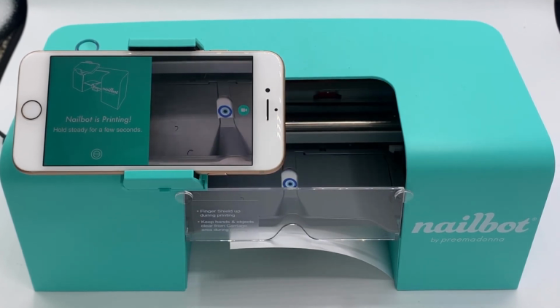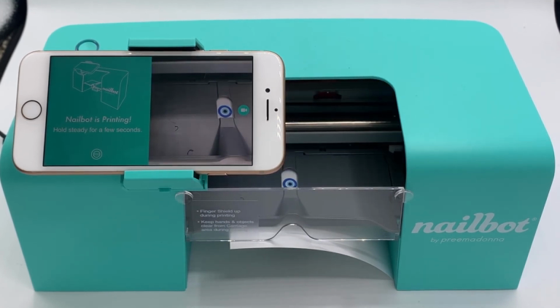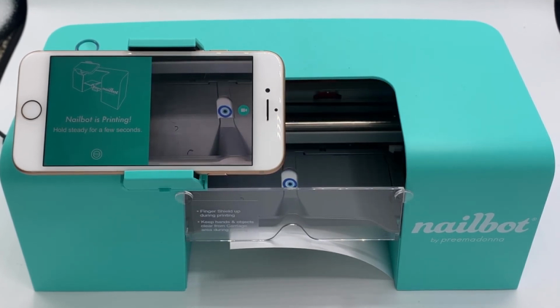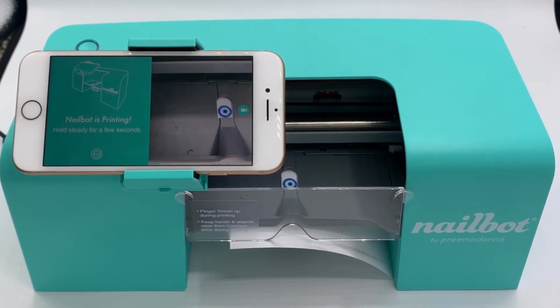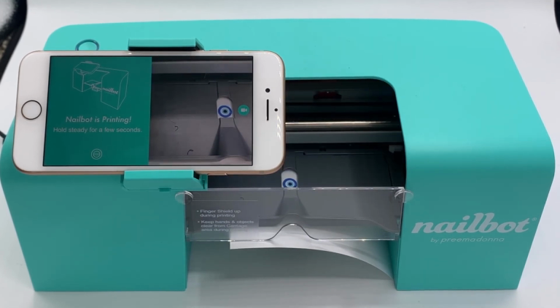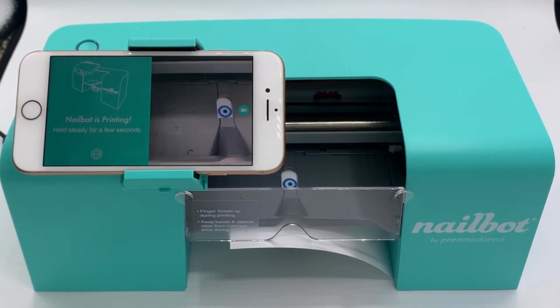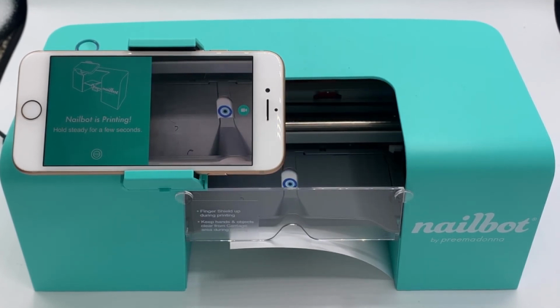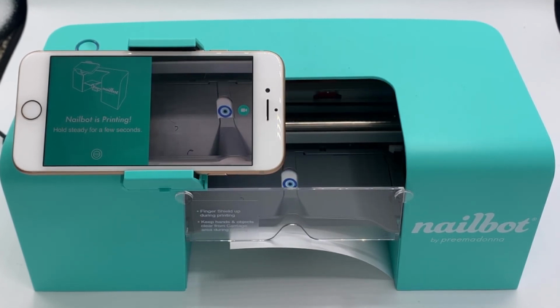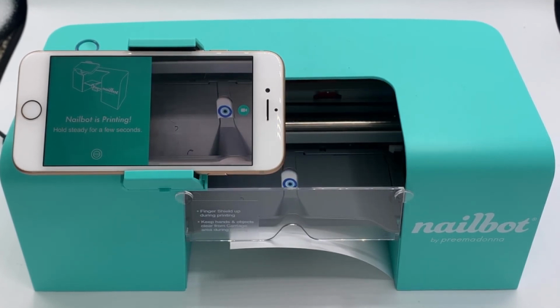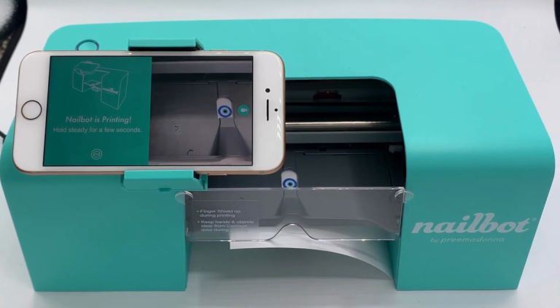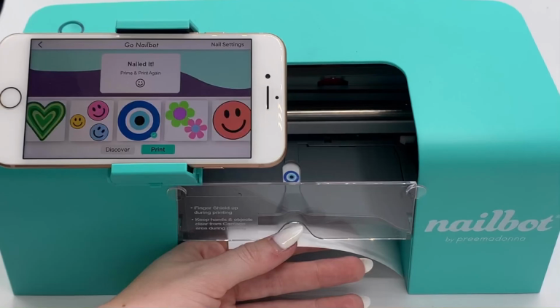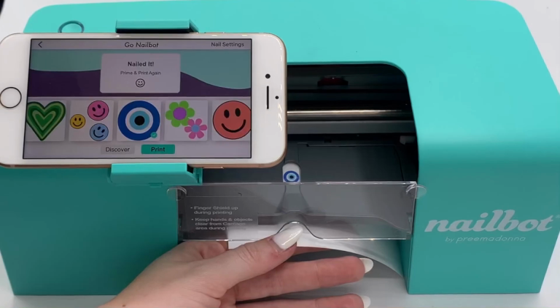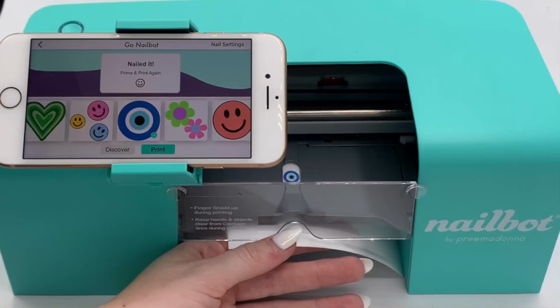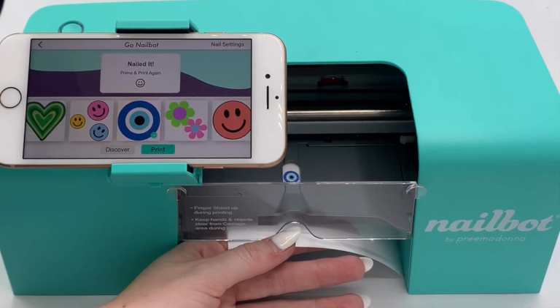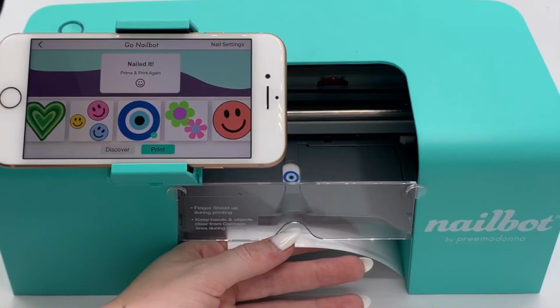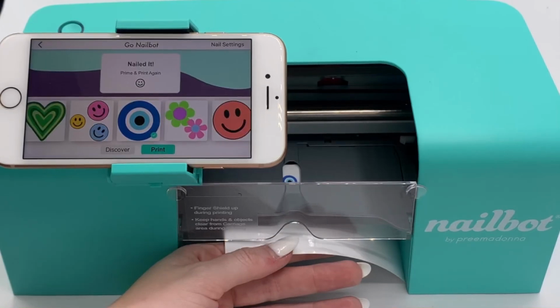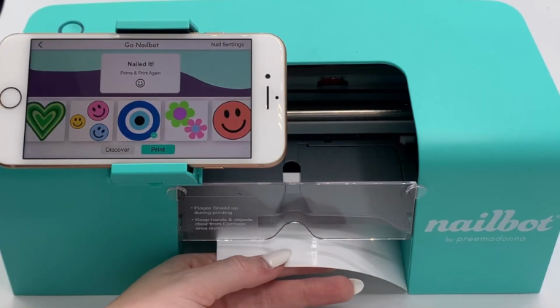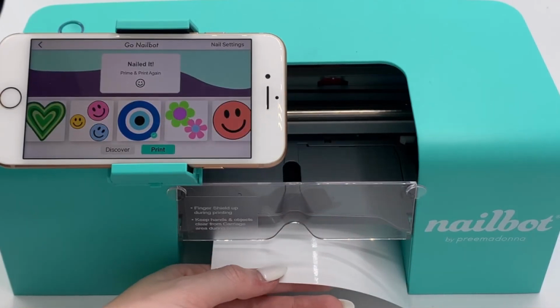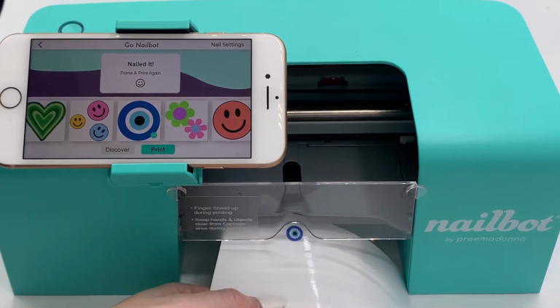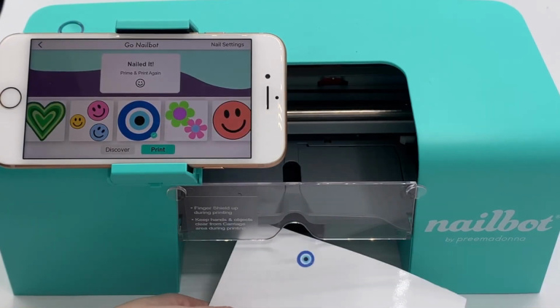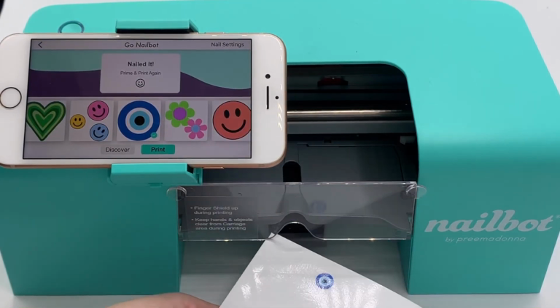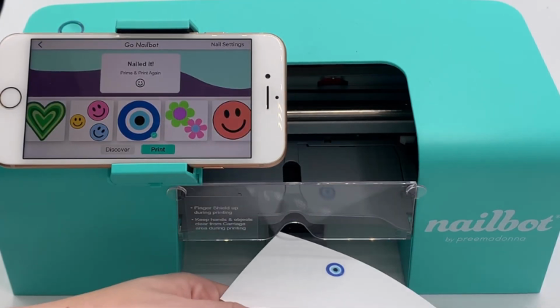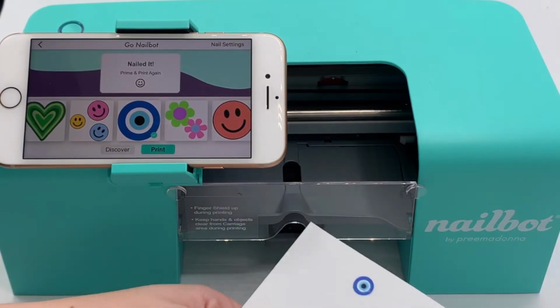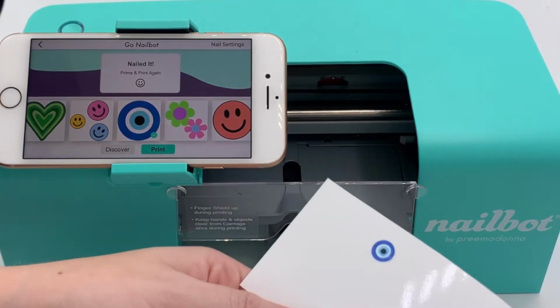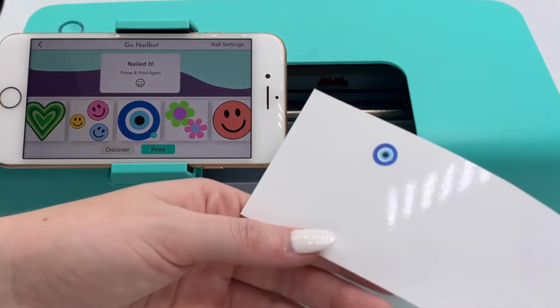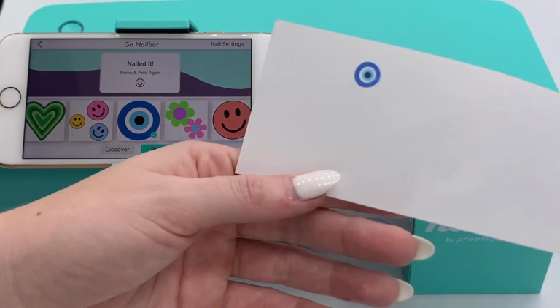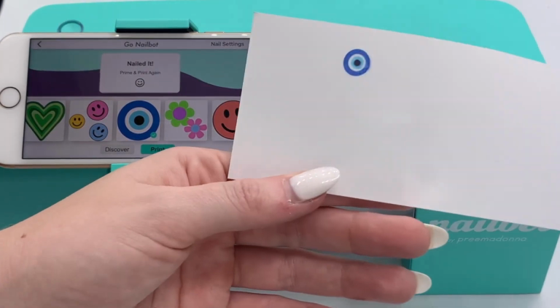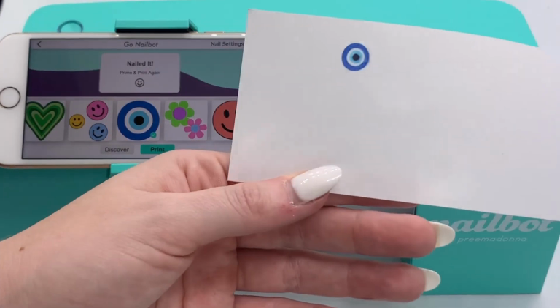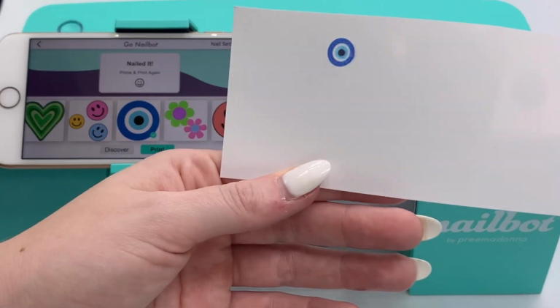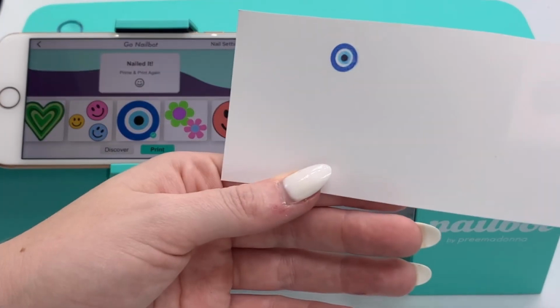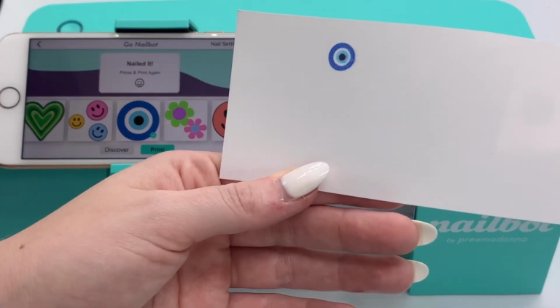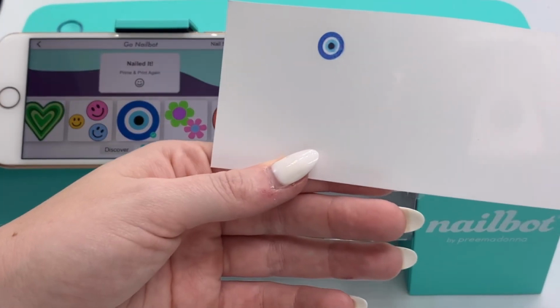Take your test print out of the finger cradle and inspect it for any streaking or discoloration.